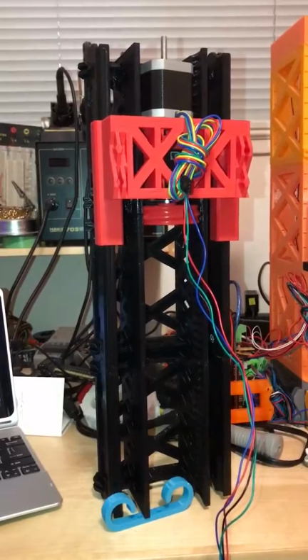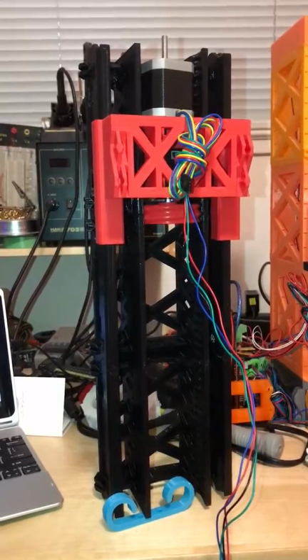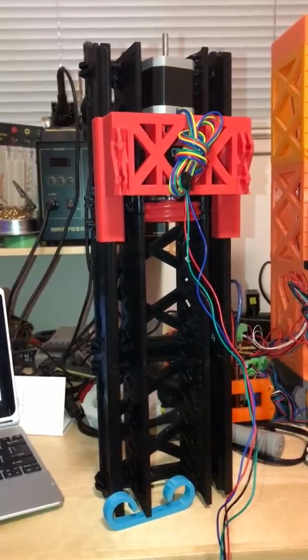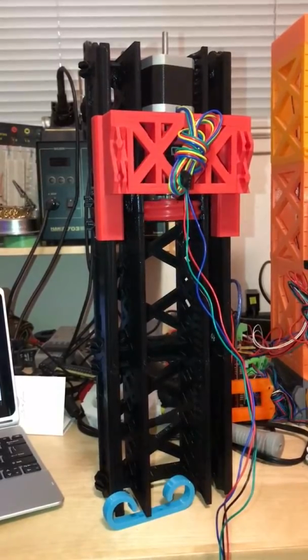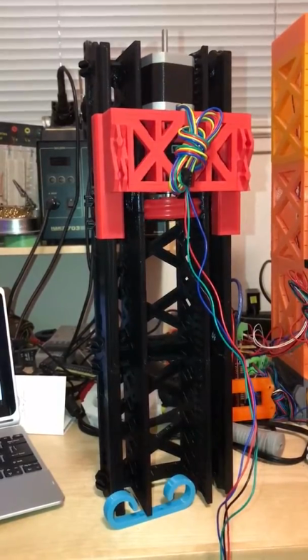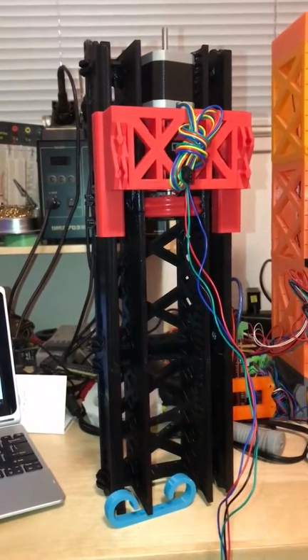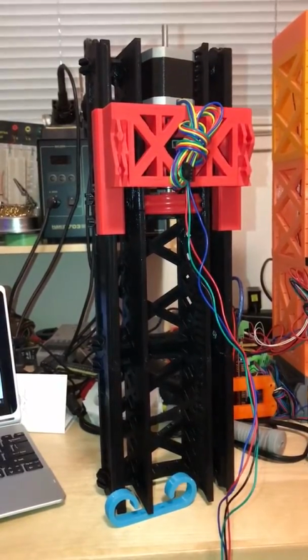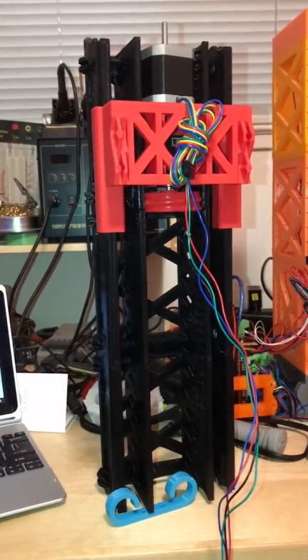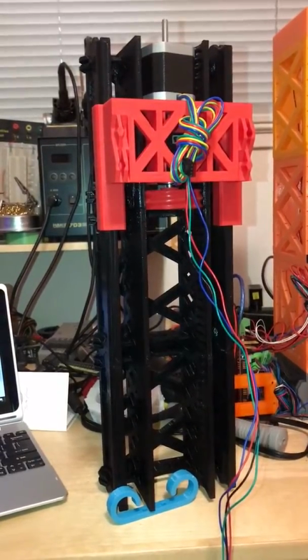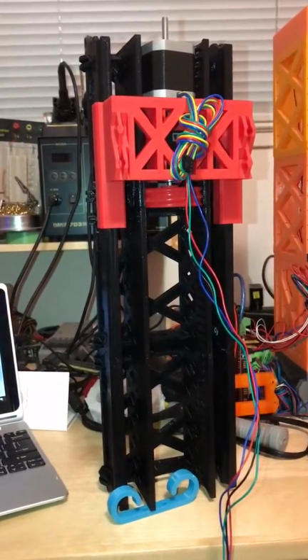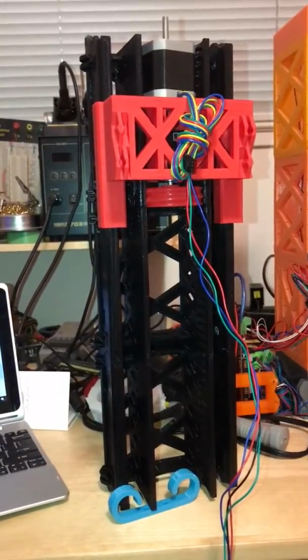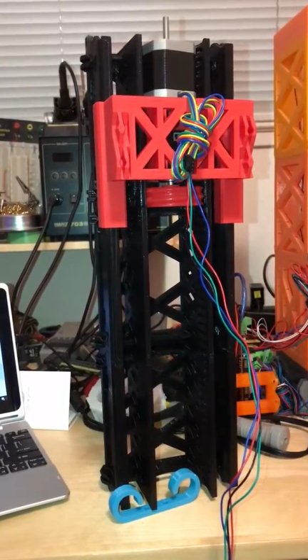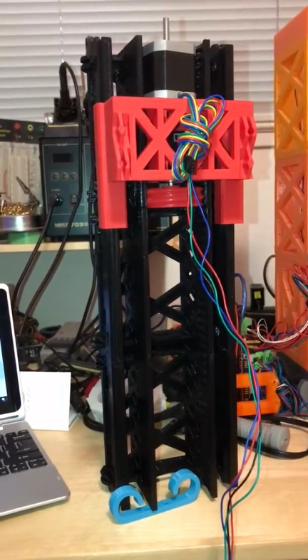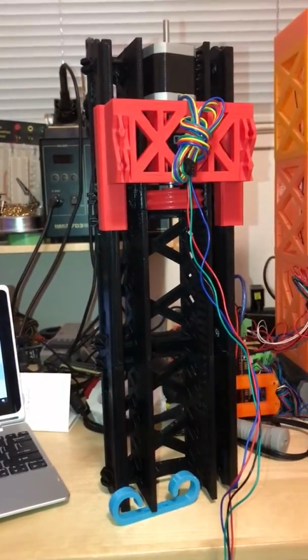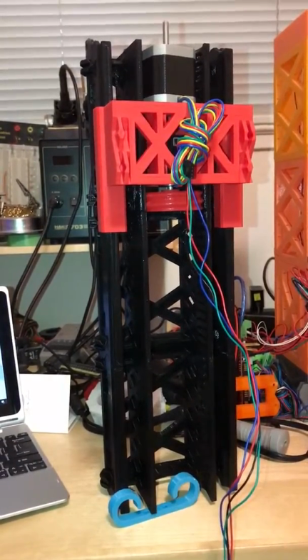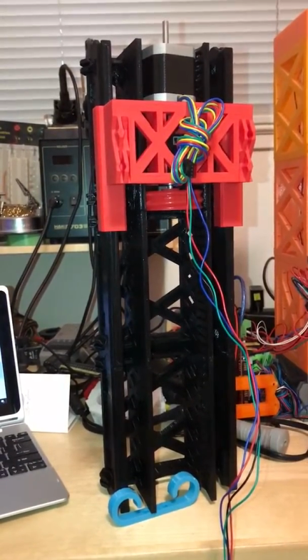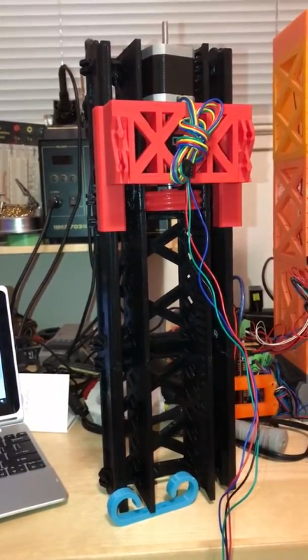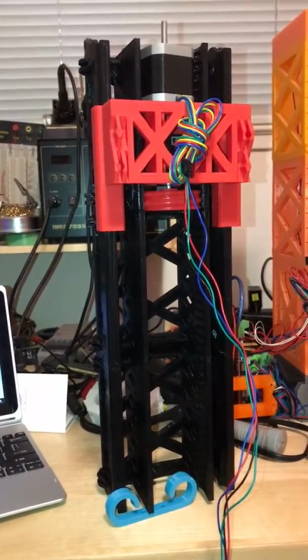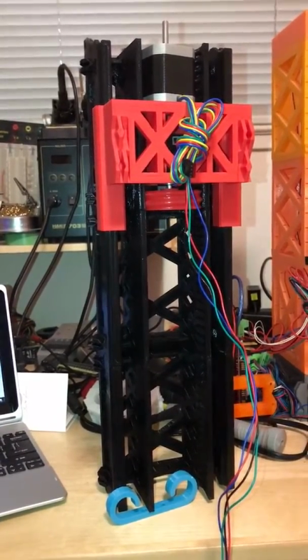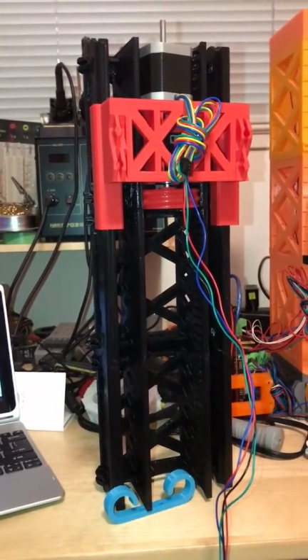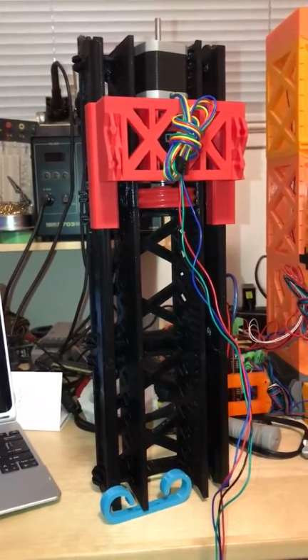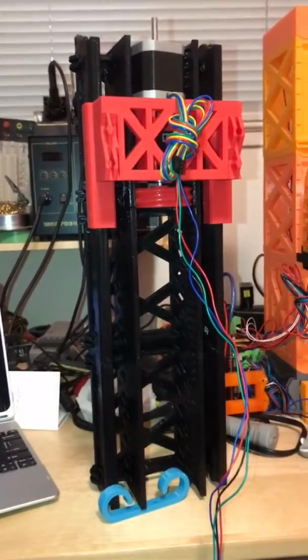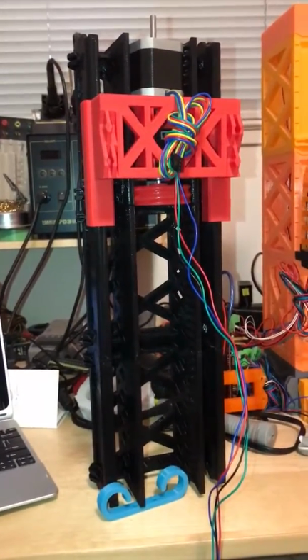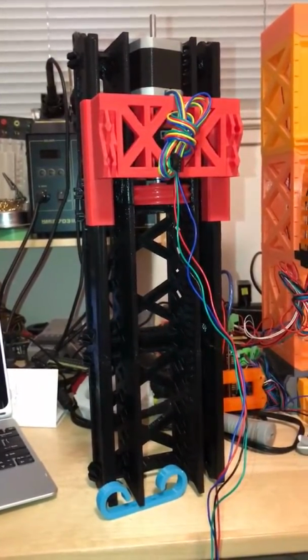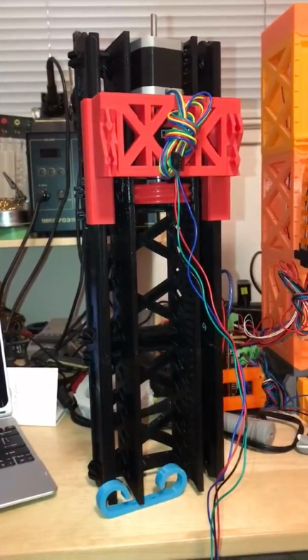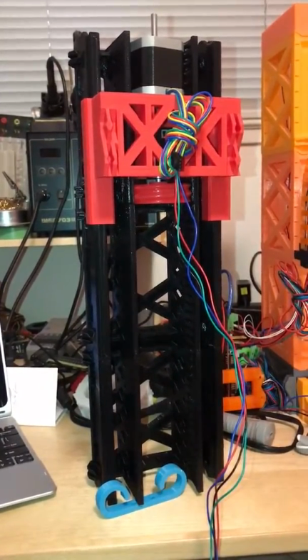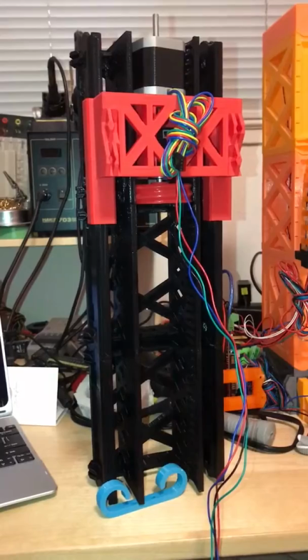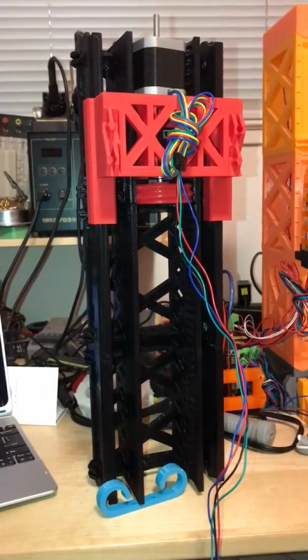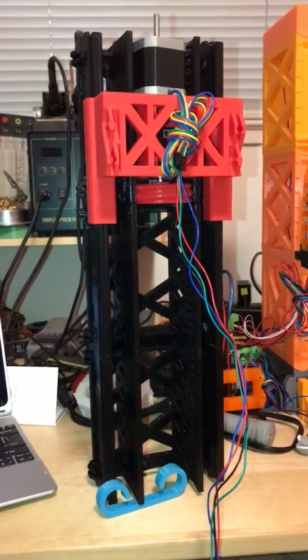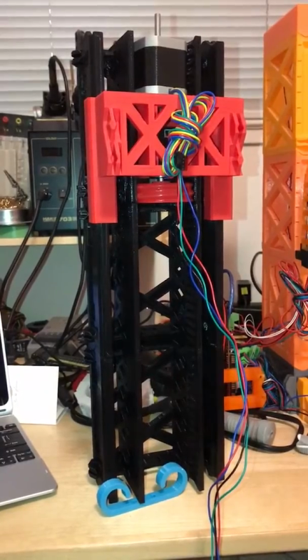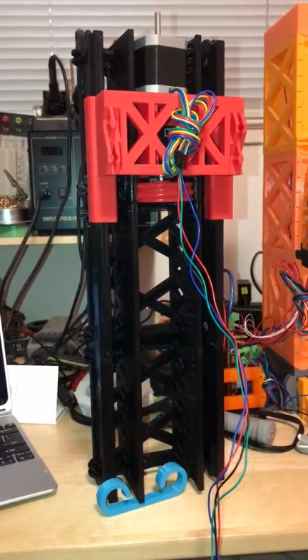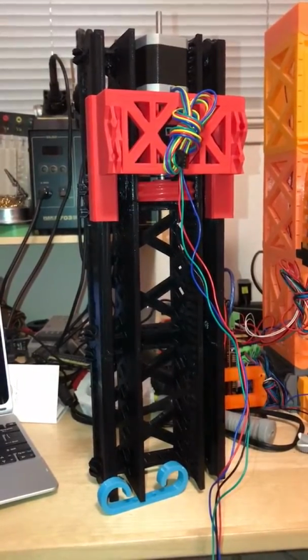This is promising. Now I just need to print out a few more rails and do the other side.